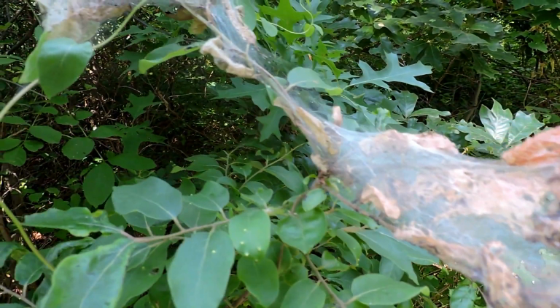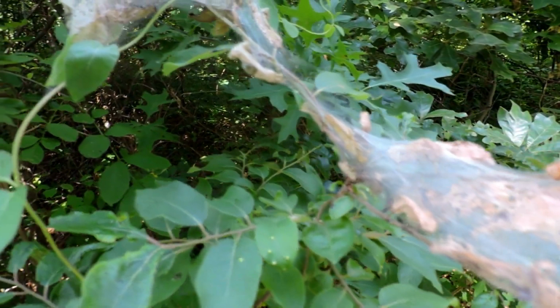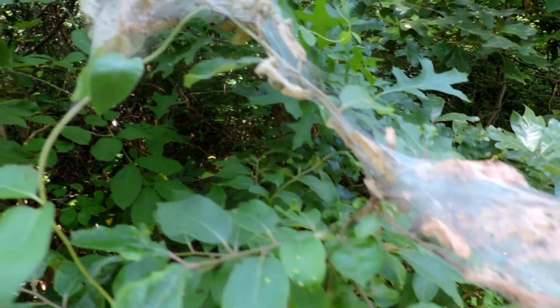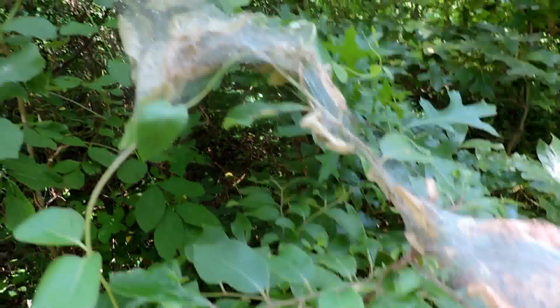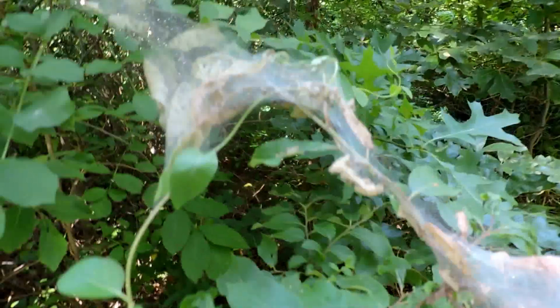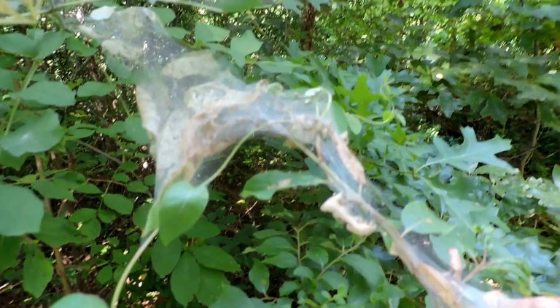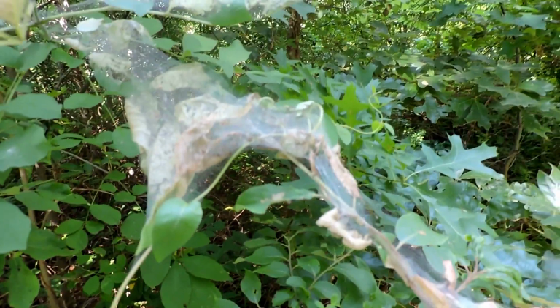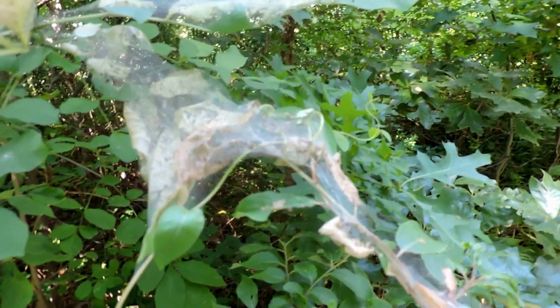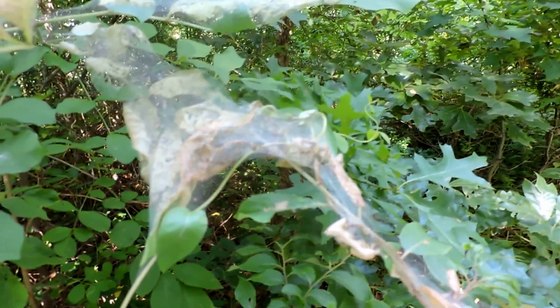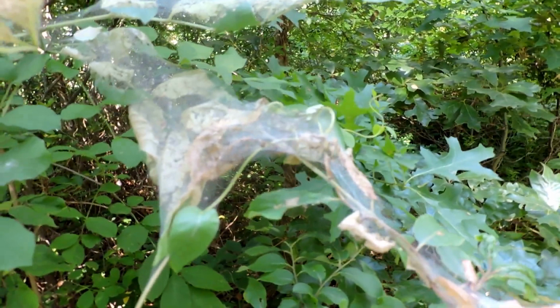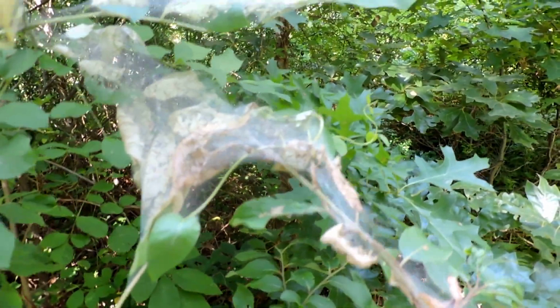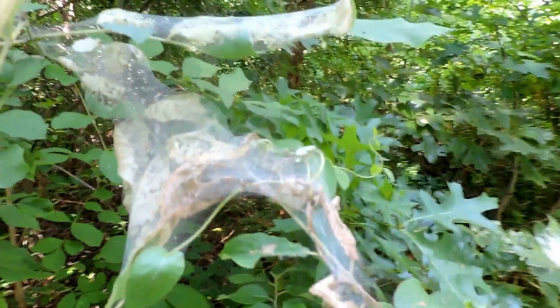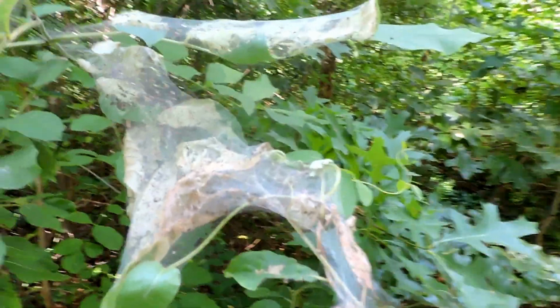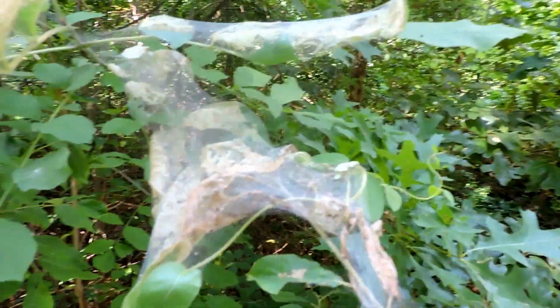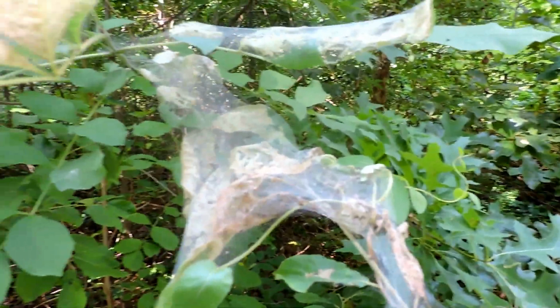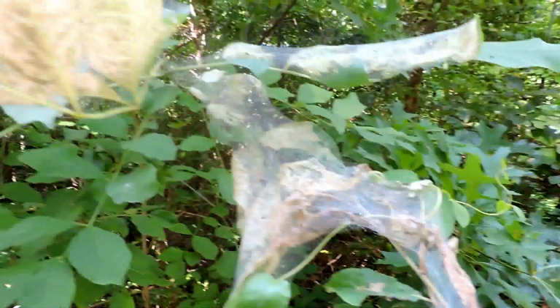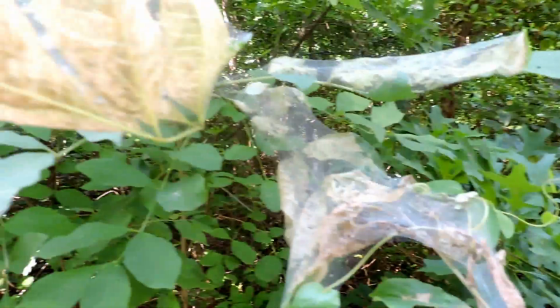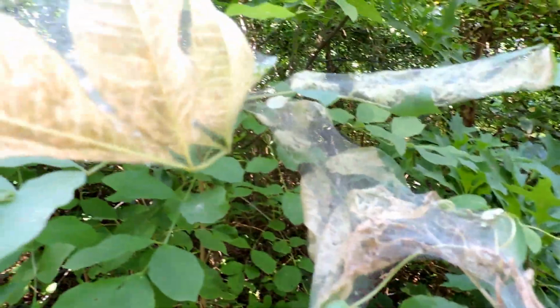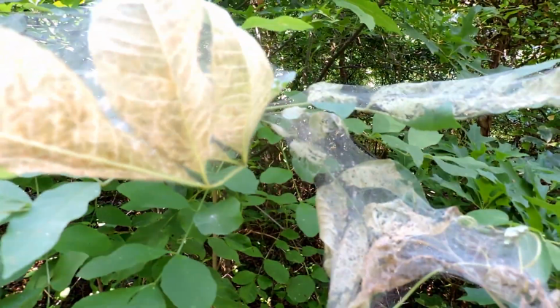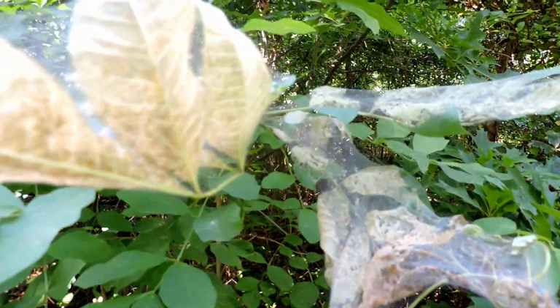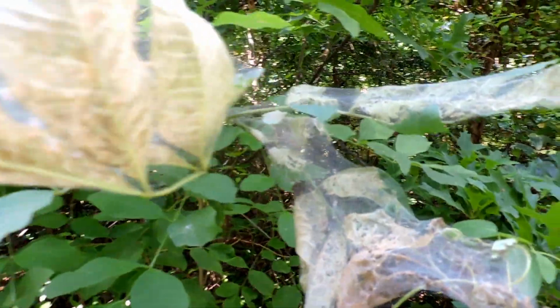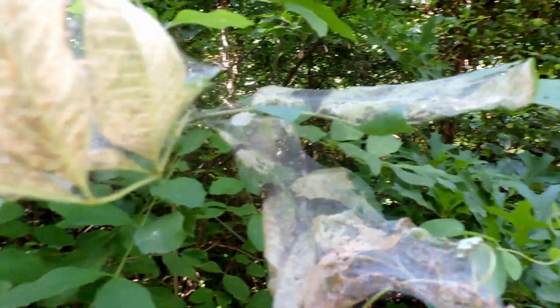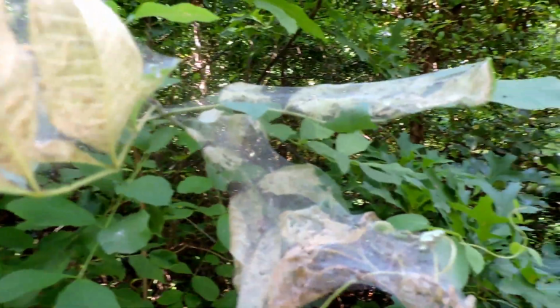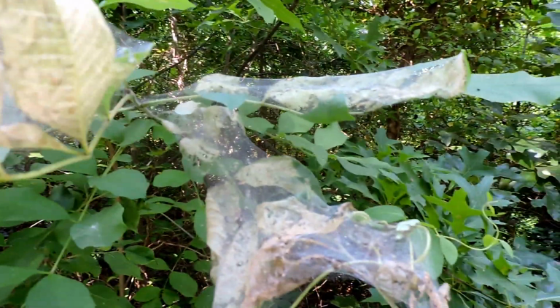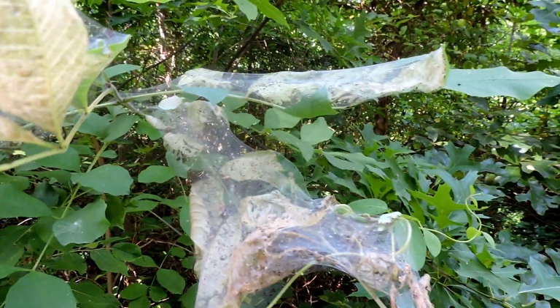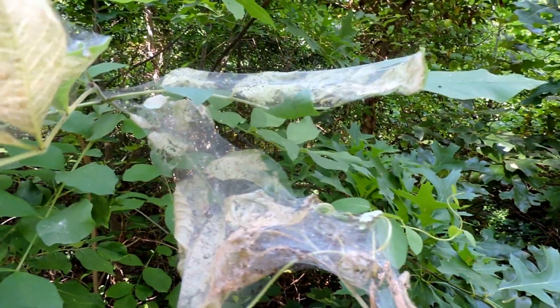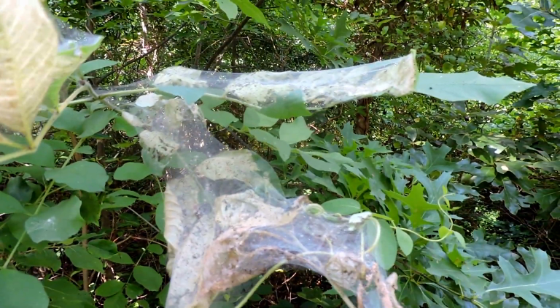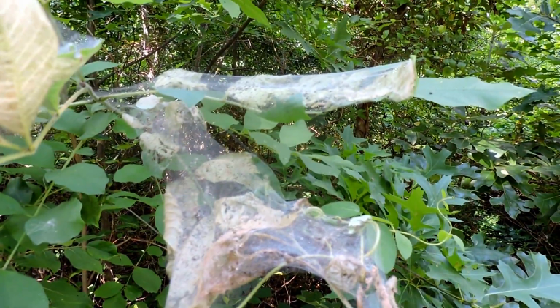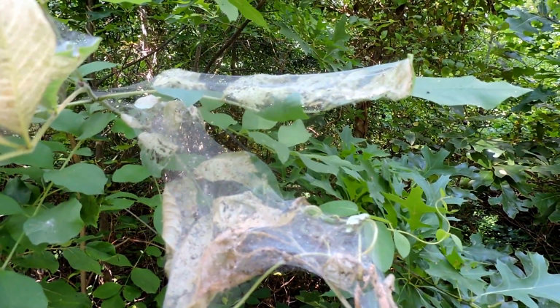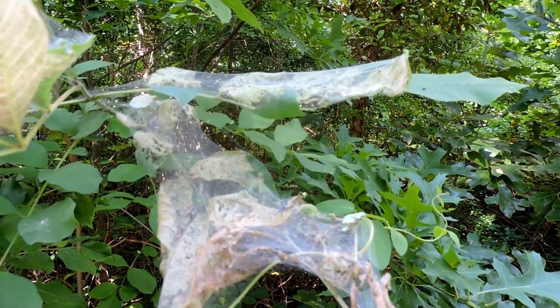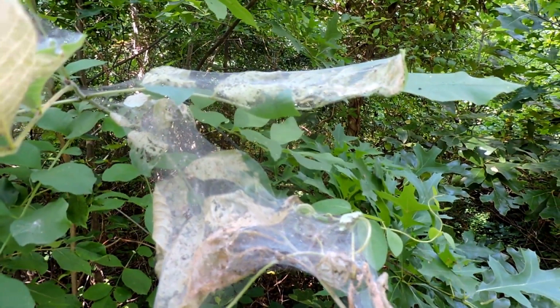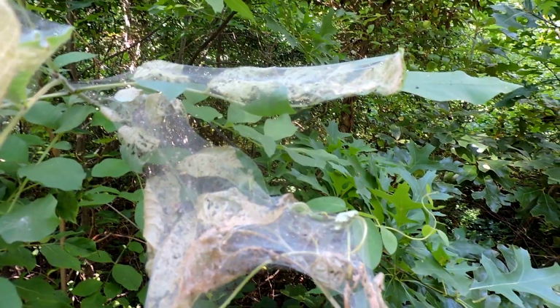So these are fall webworms, already working hard here even though it's still only mid-June.